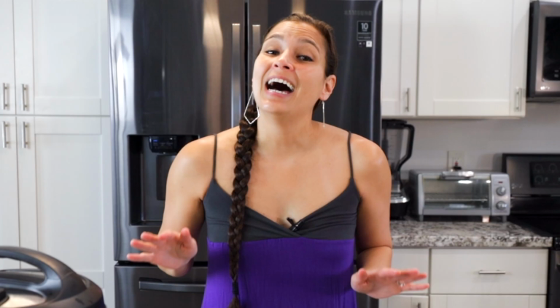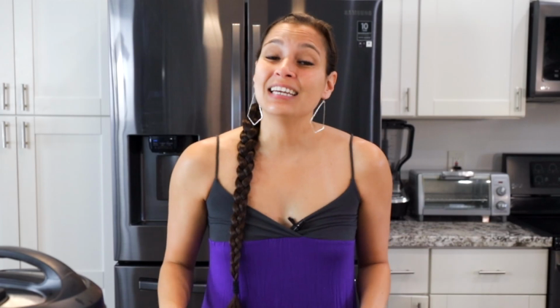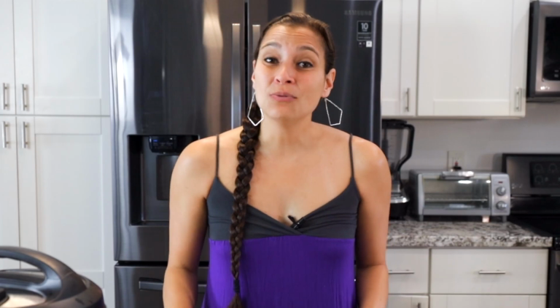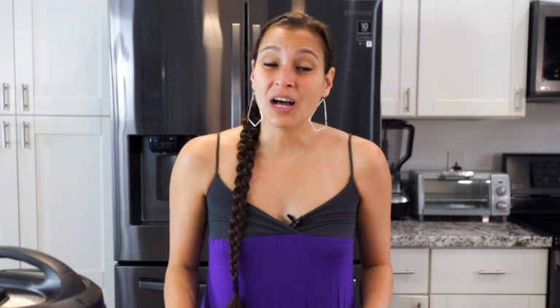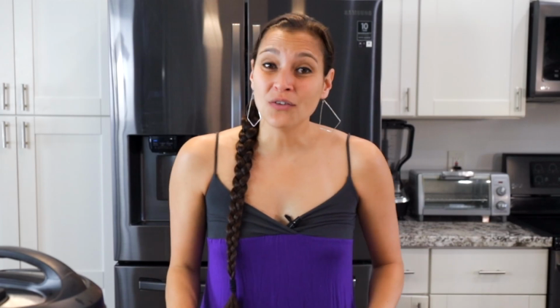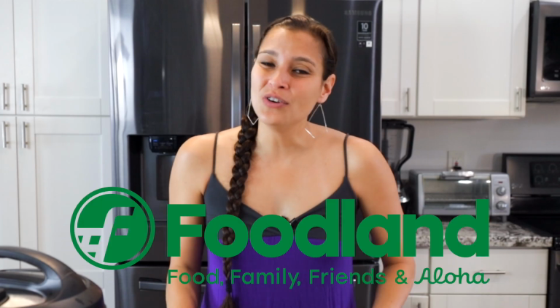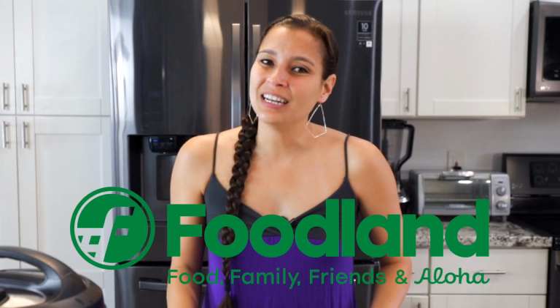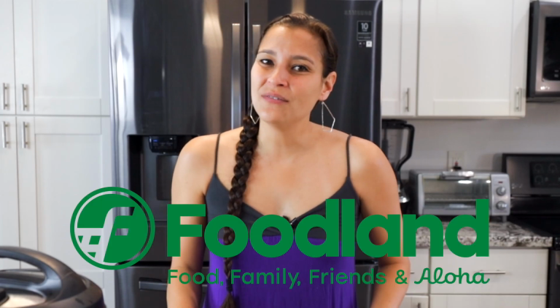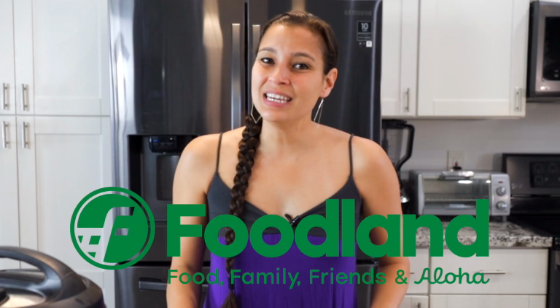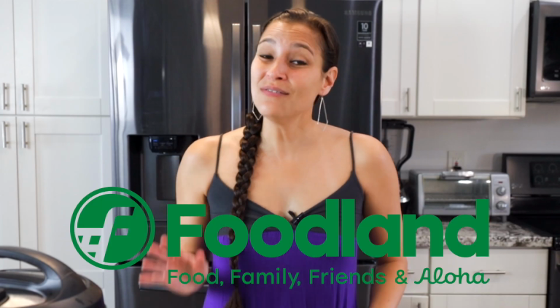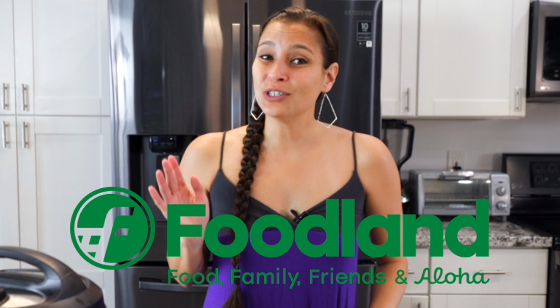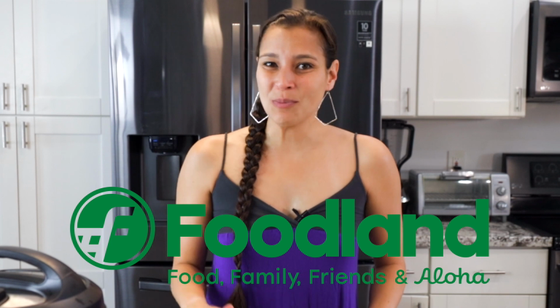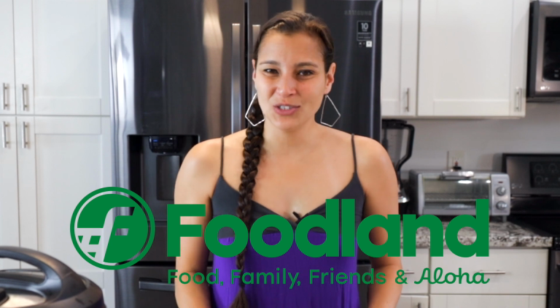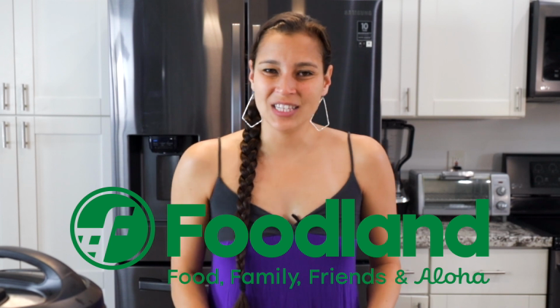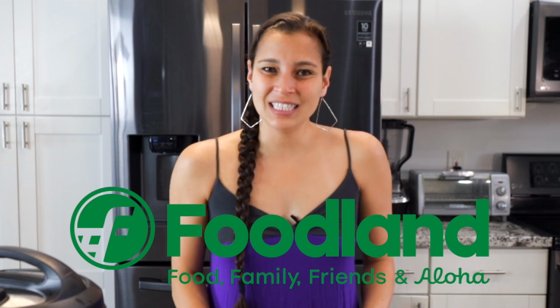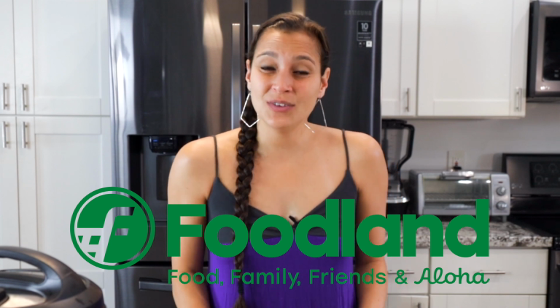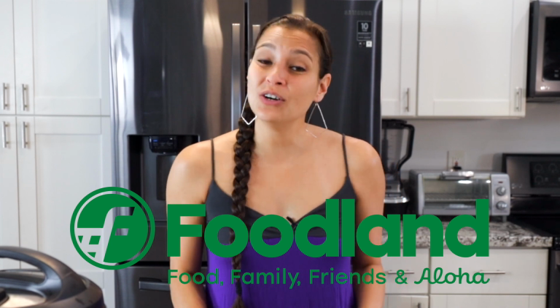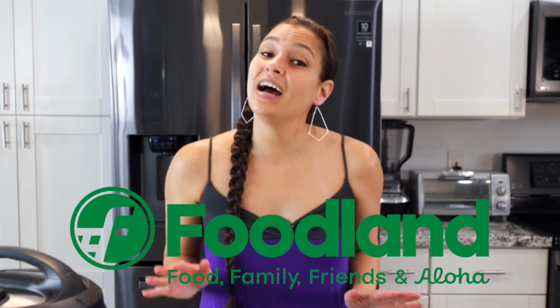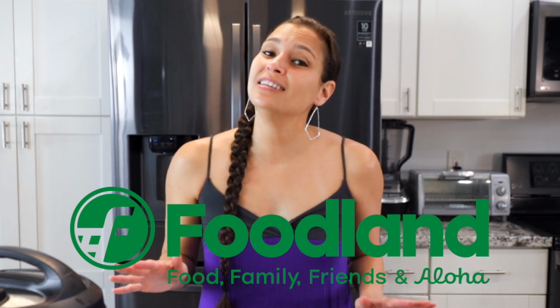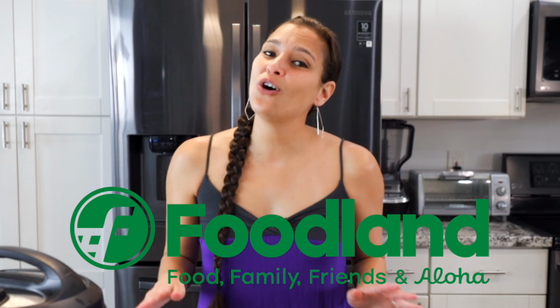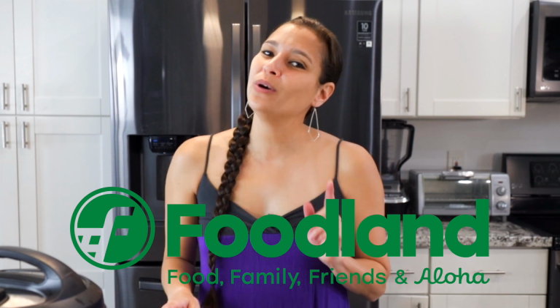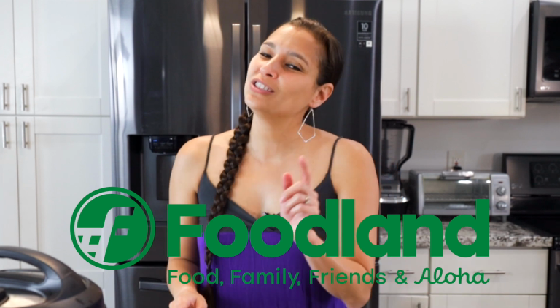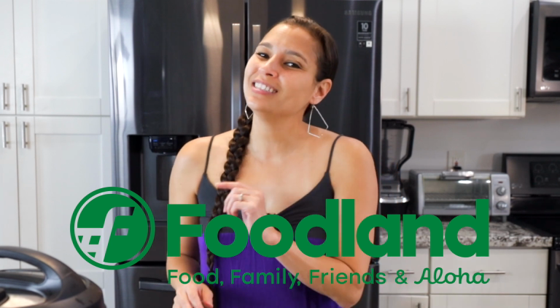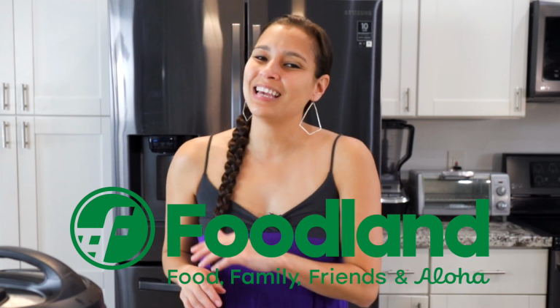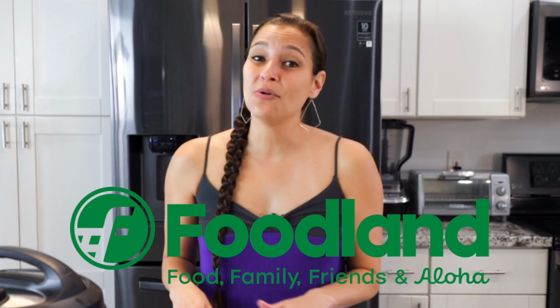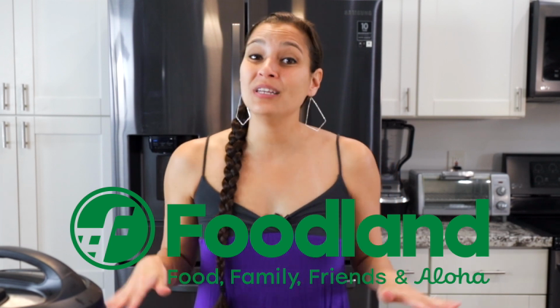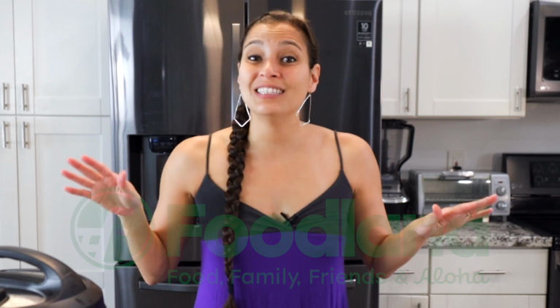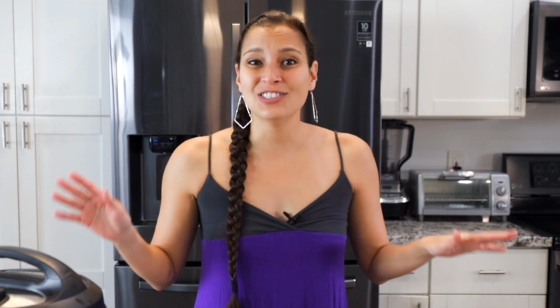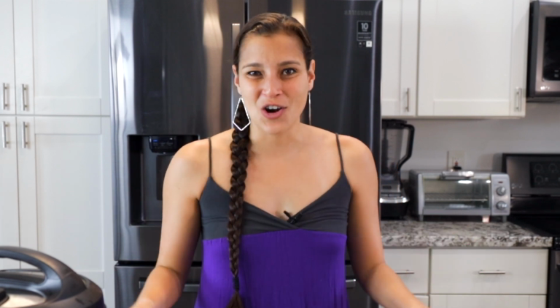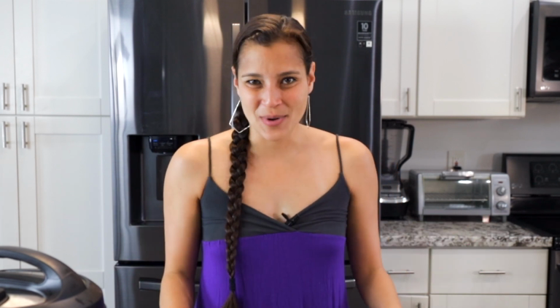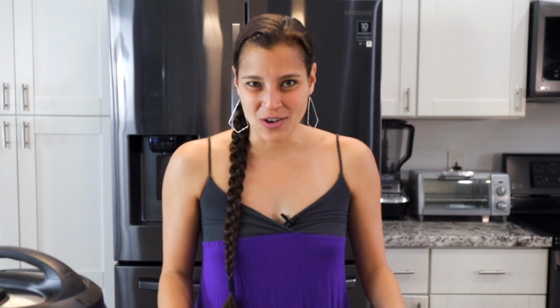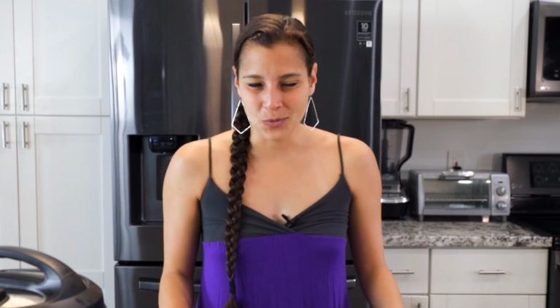I'd like to mahalo Foodland Hawaii for sponsoring this video. As always, thoughts and opinions are my own.